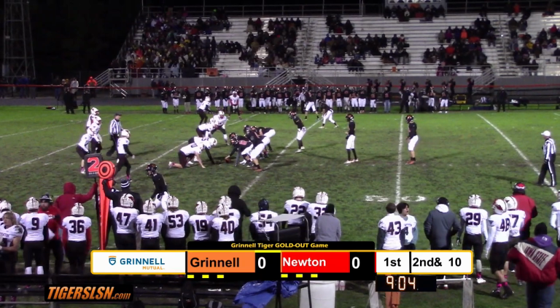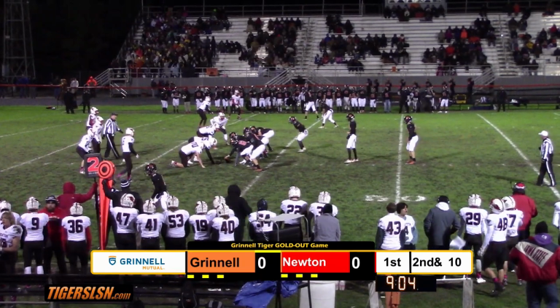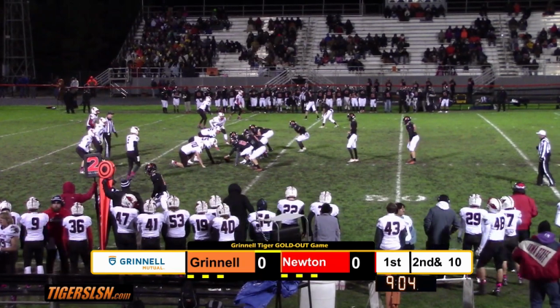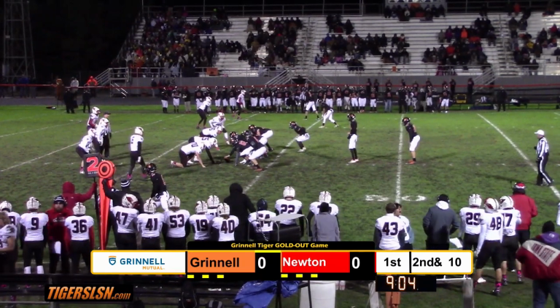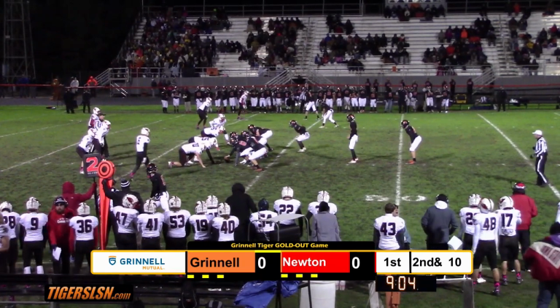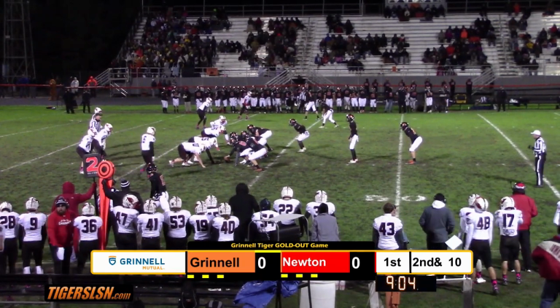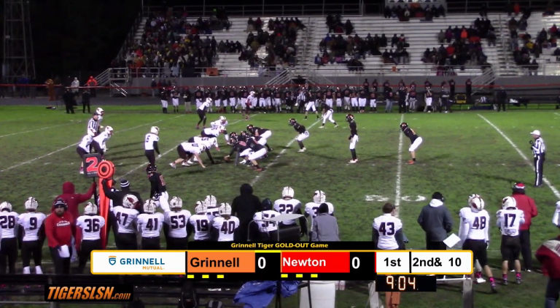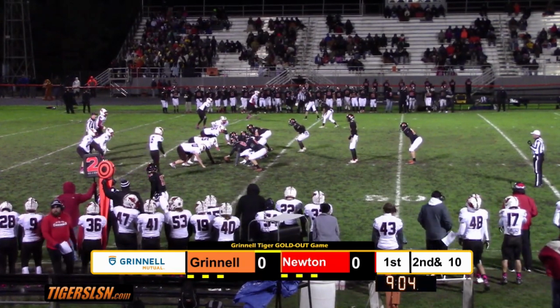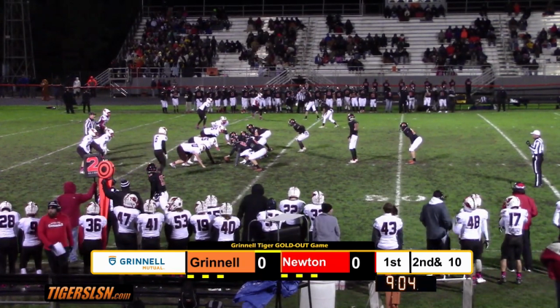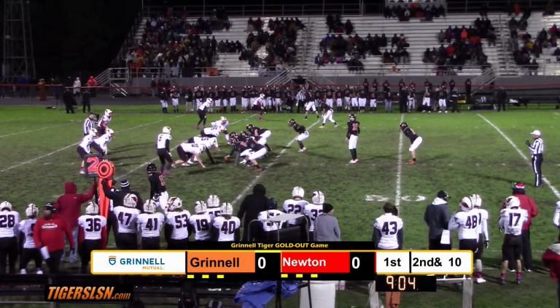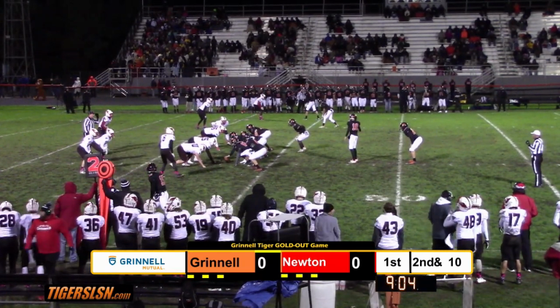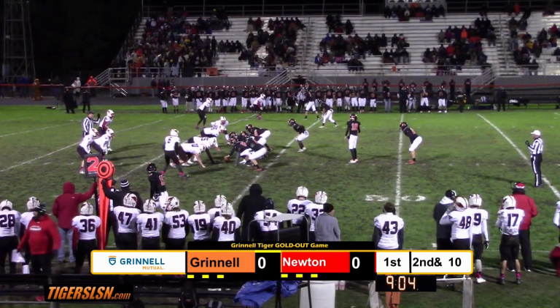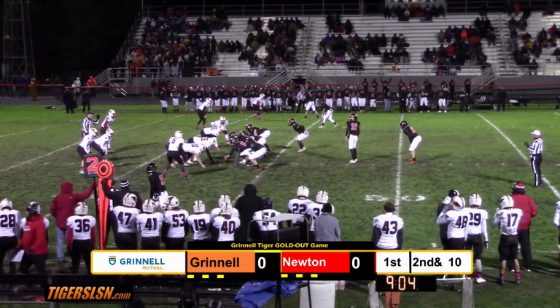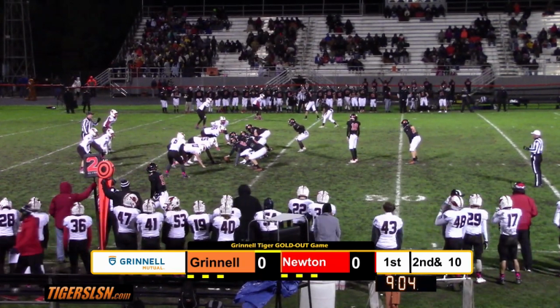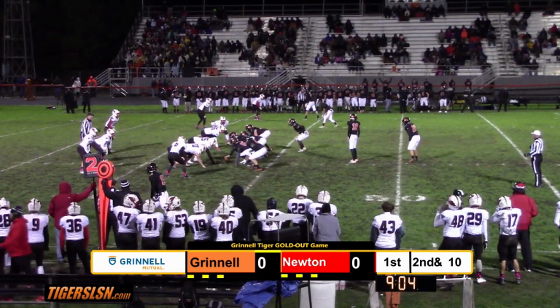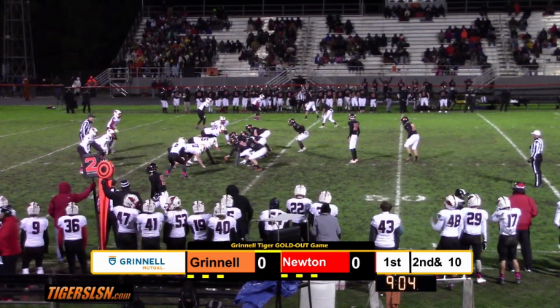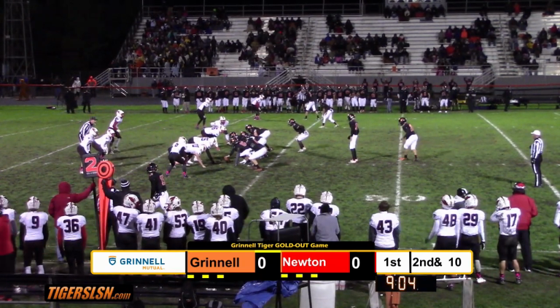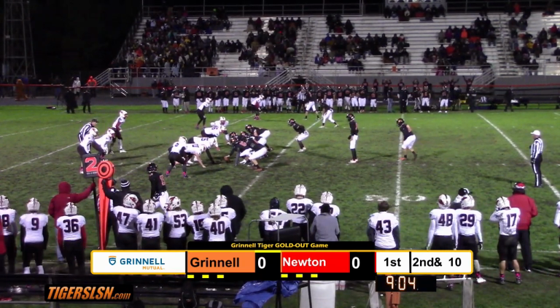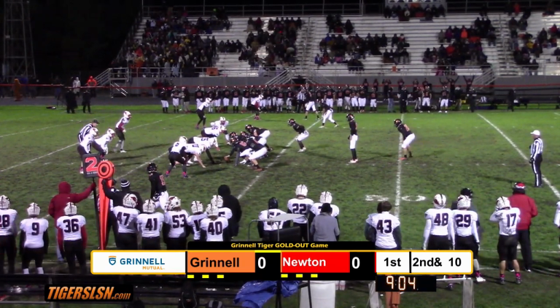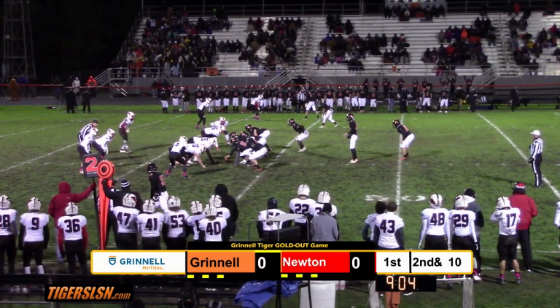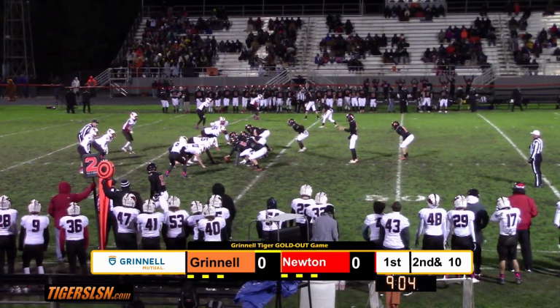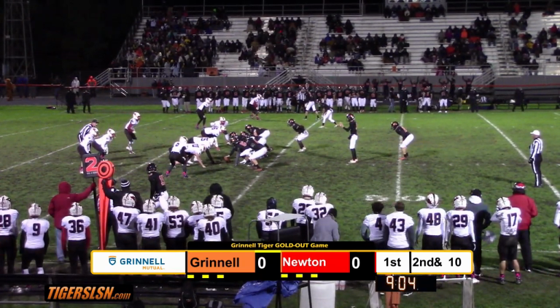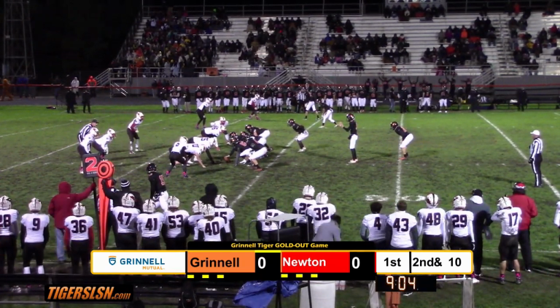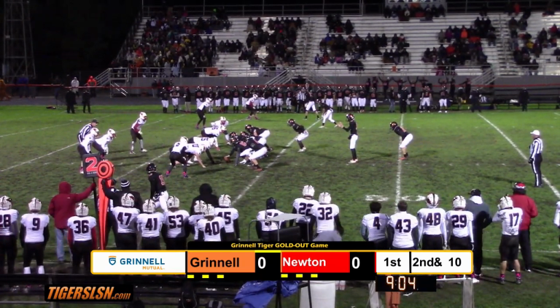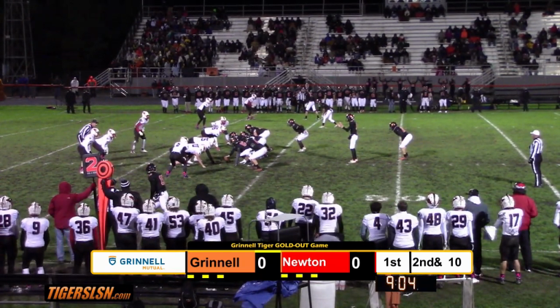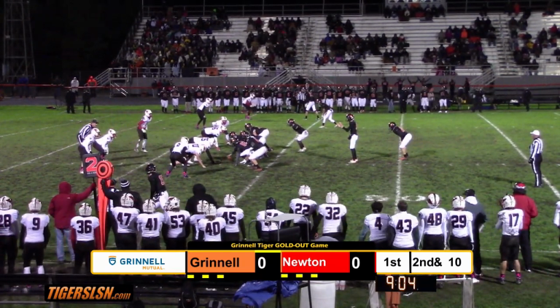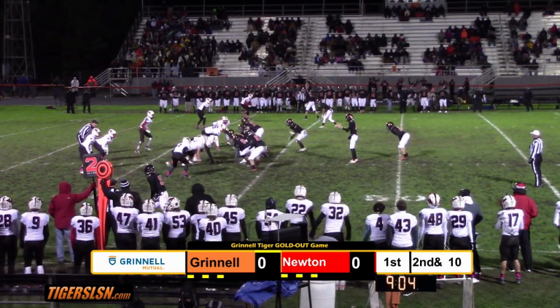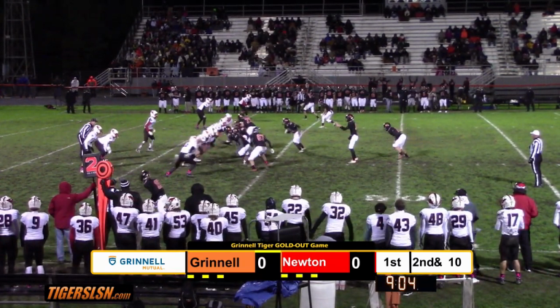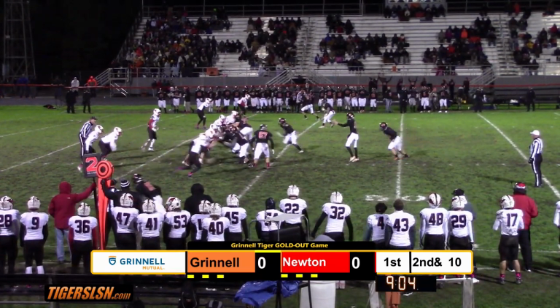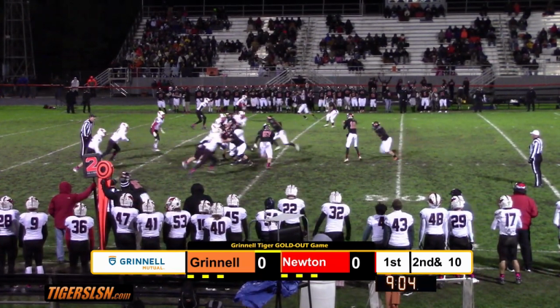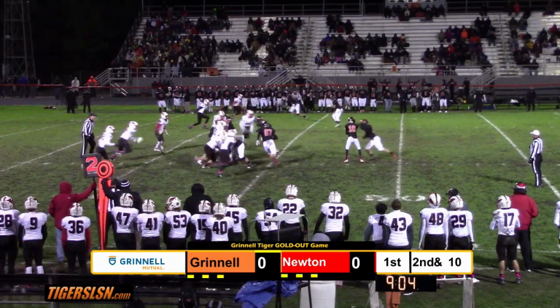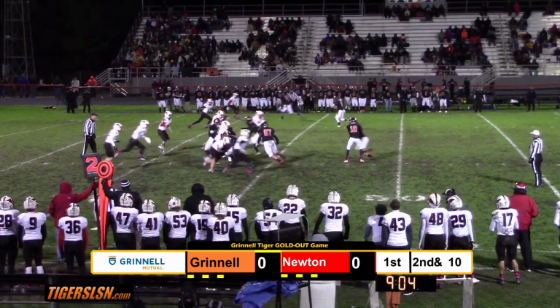Wyatt Hunter in the backfield now. Hunter comes in with an impressive 922 yards.